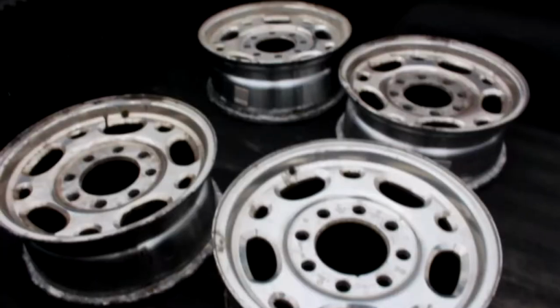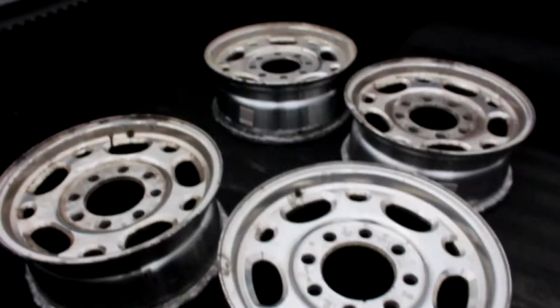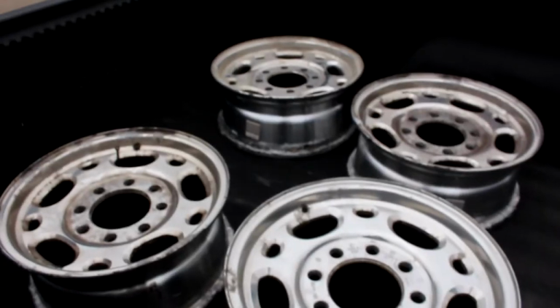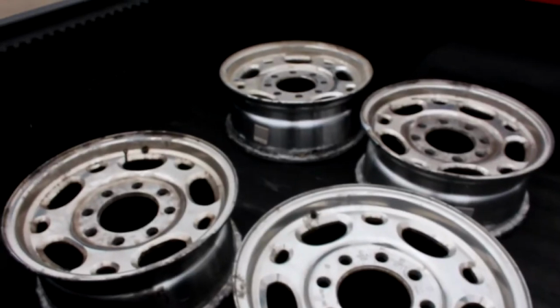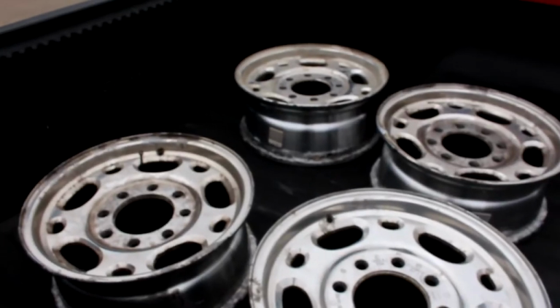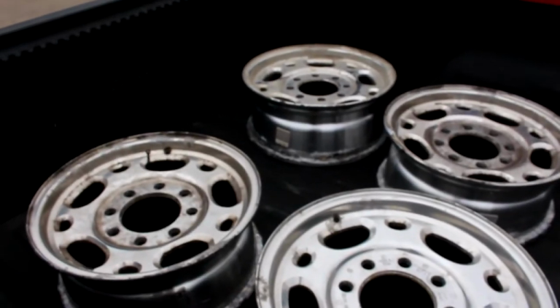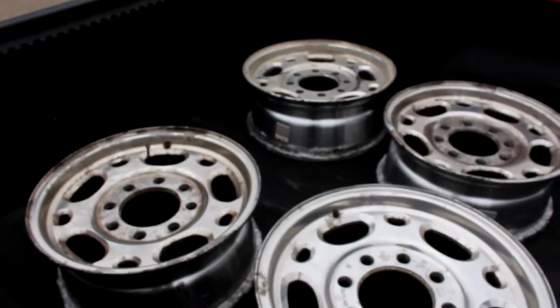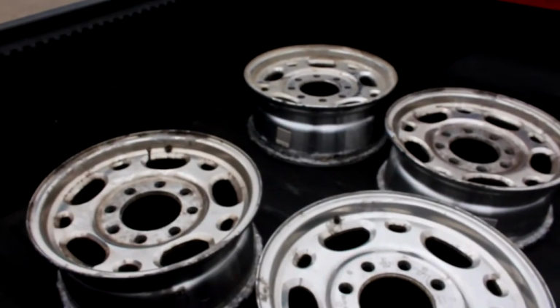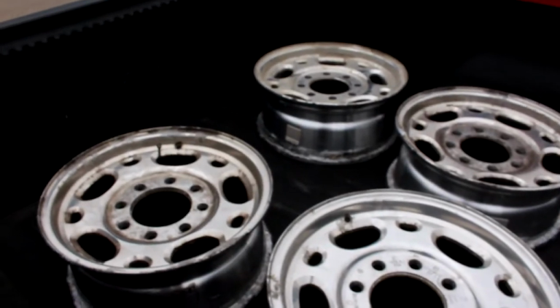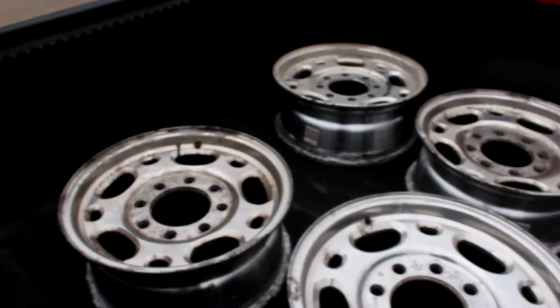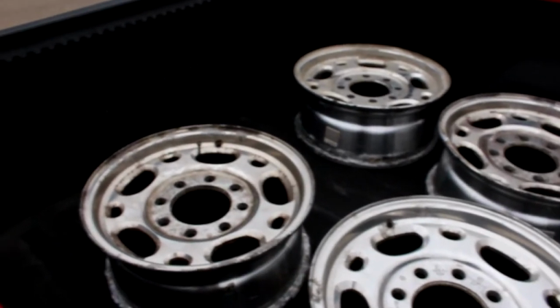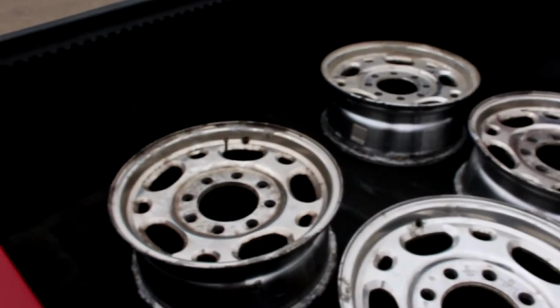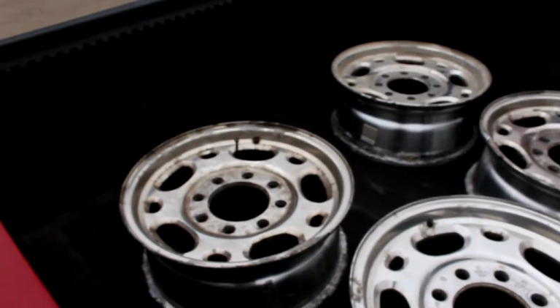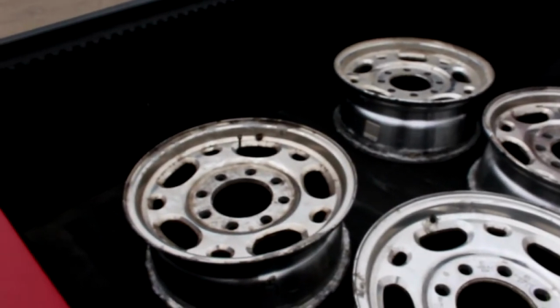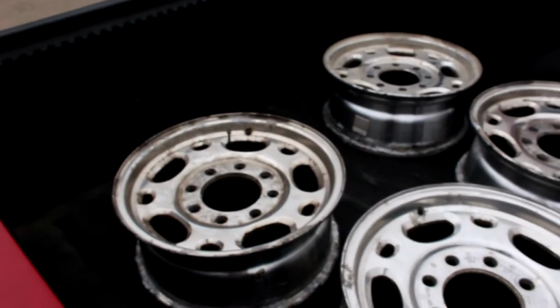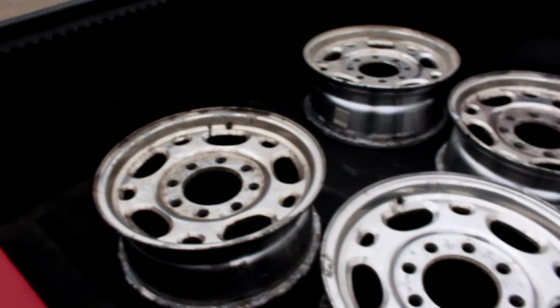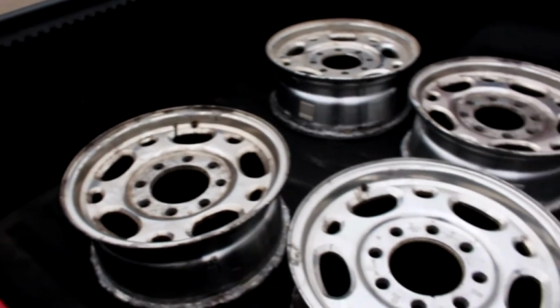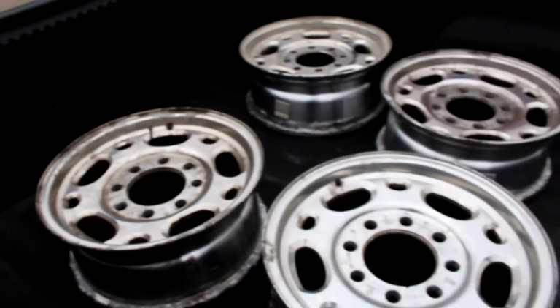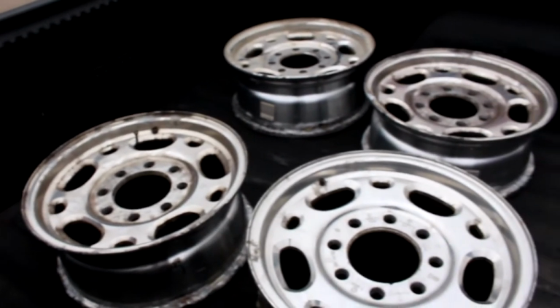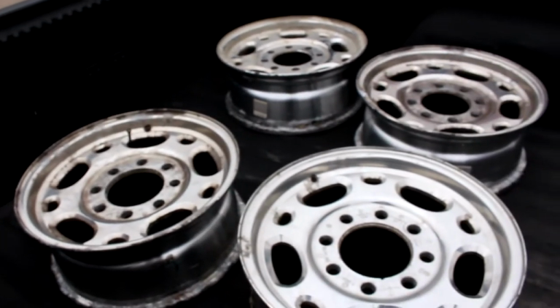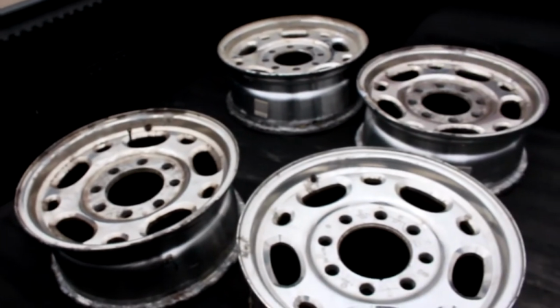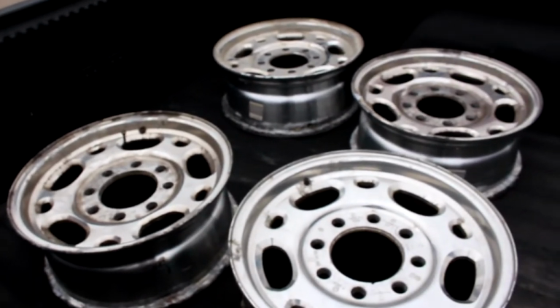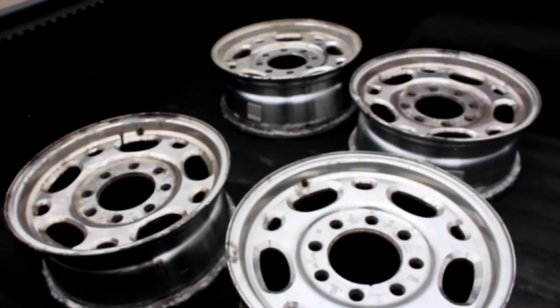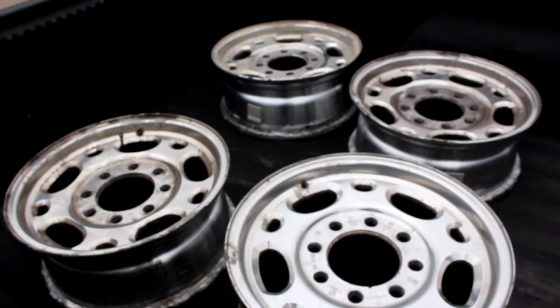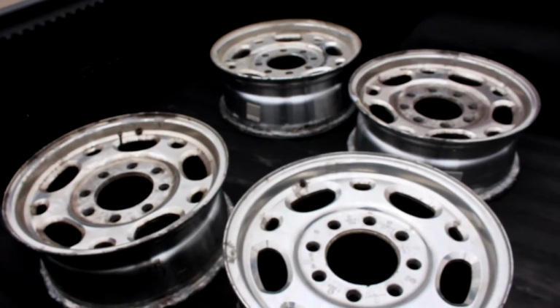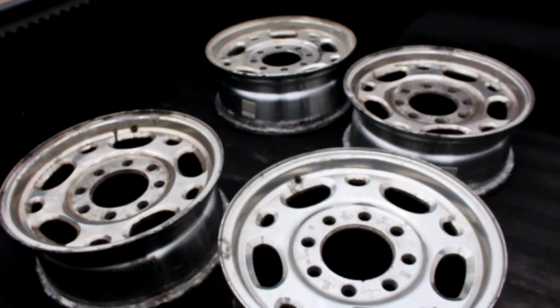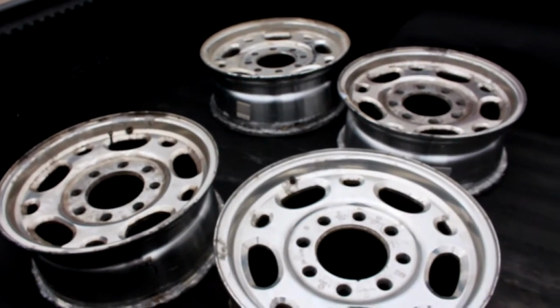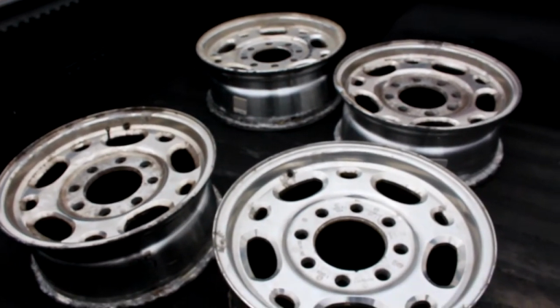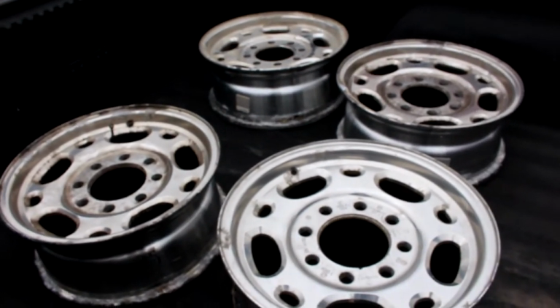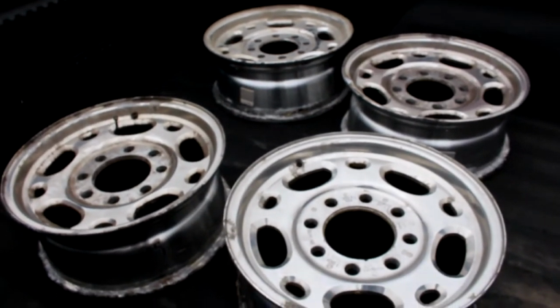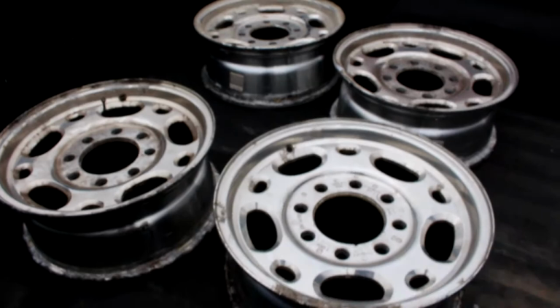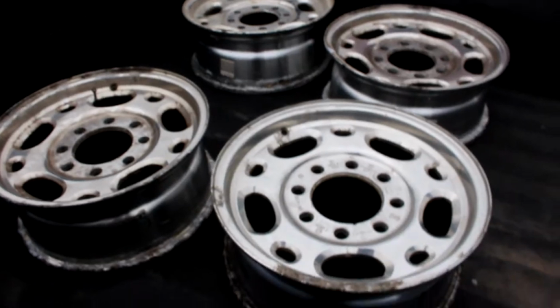Alright, for anybody wondering, this is what the wheels looked like before. And as soon as I get done, I'll show you what they look like after.